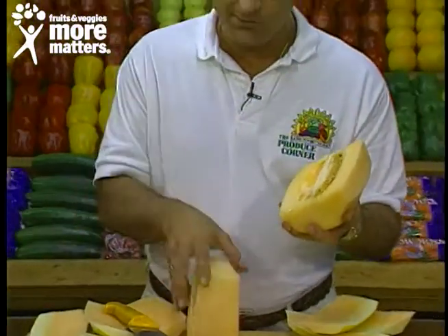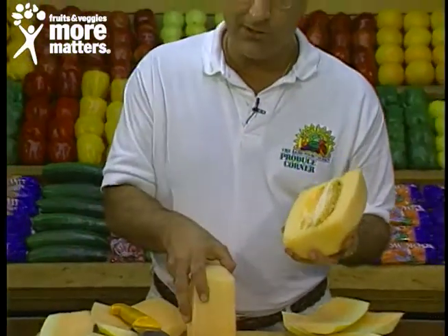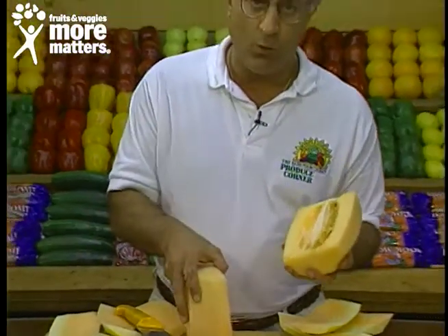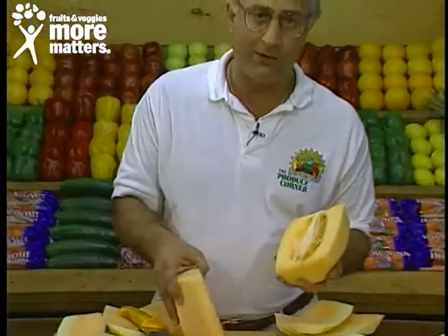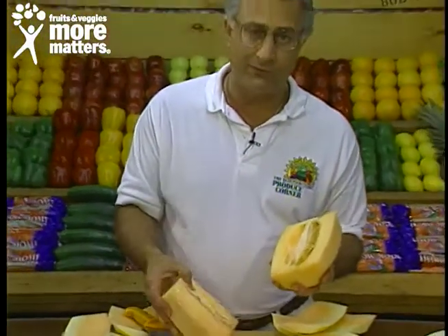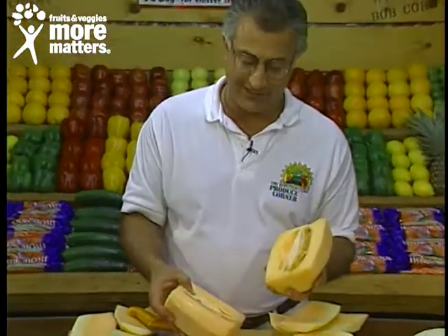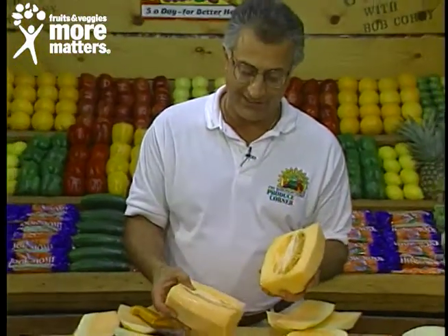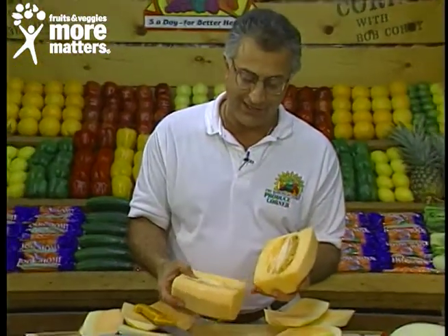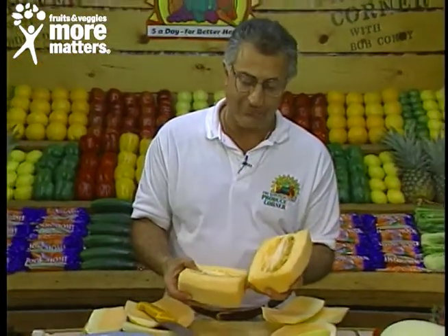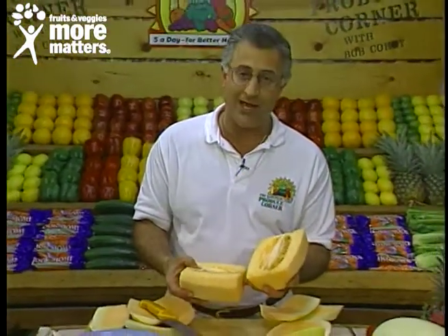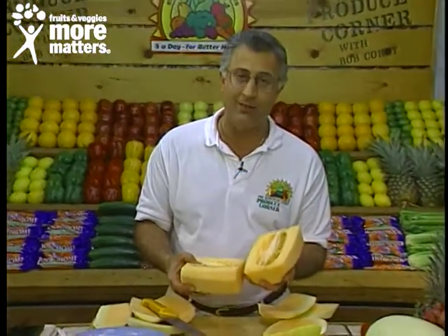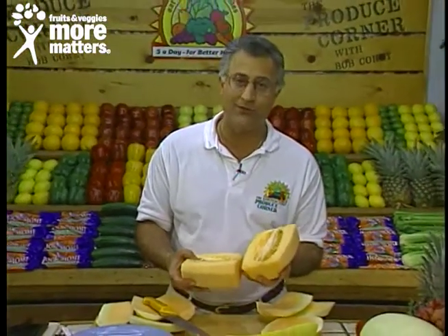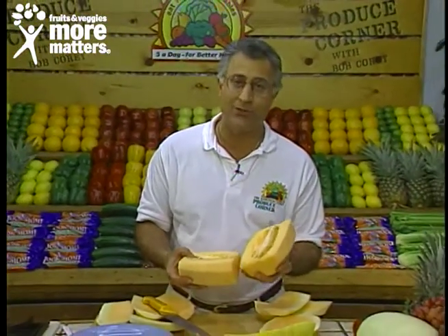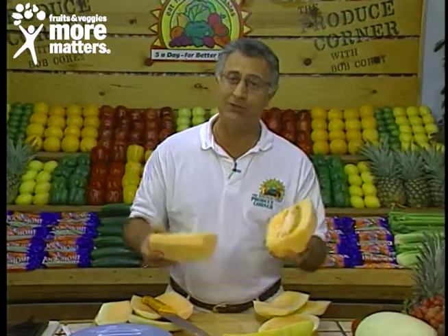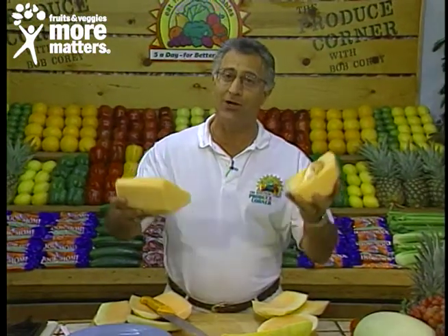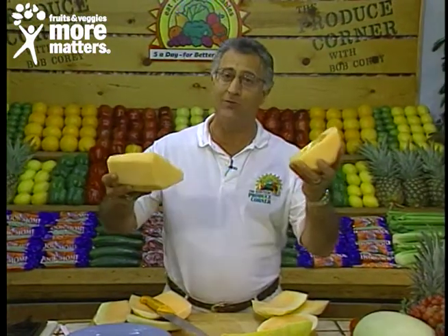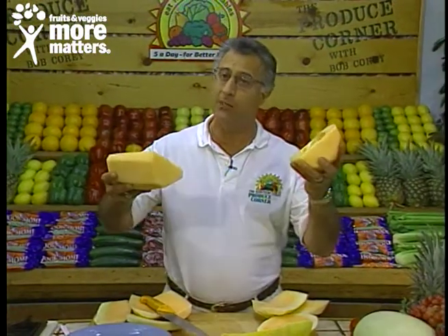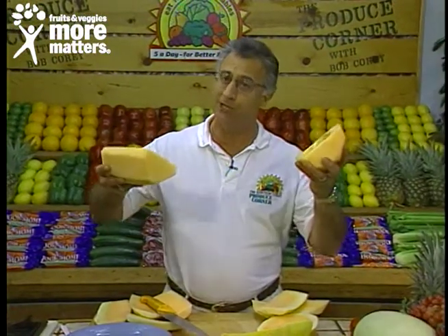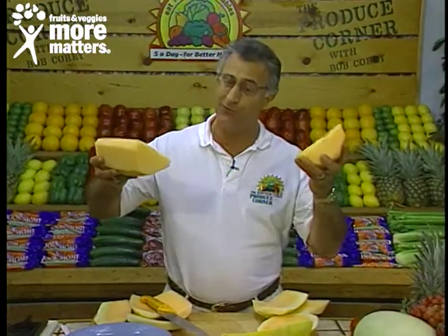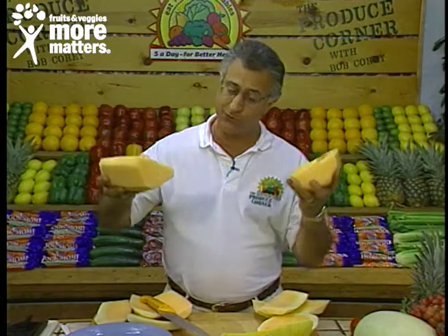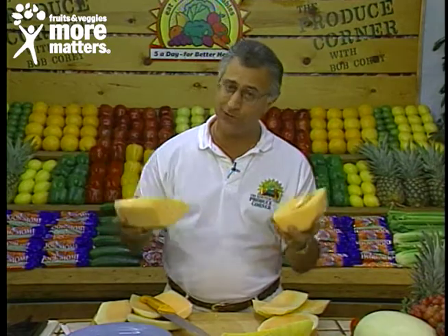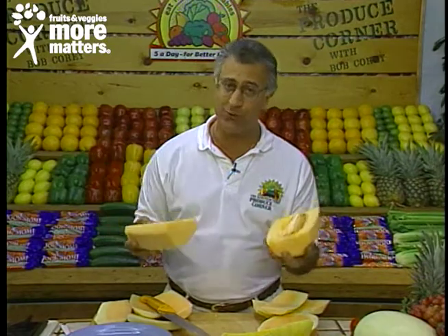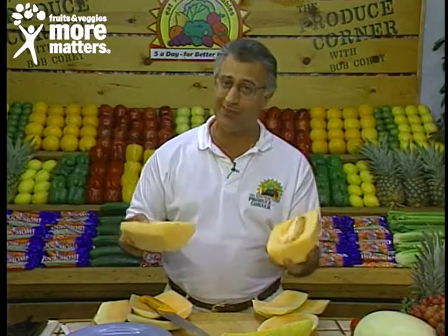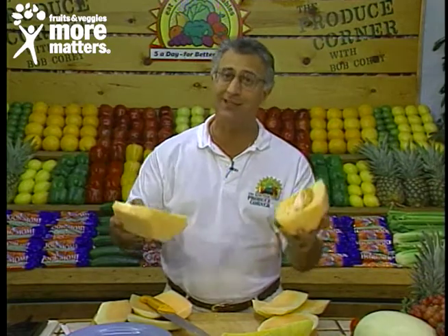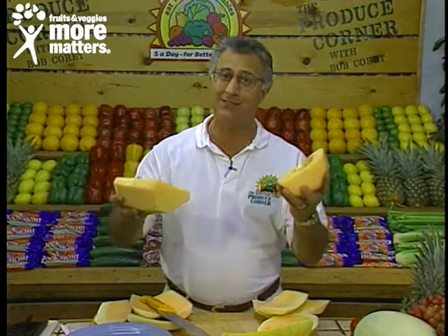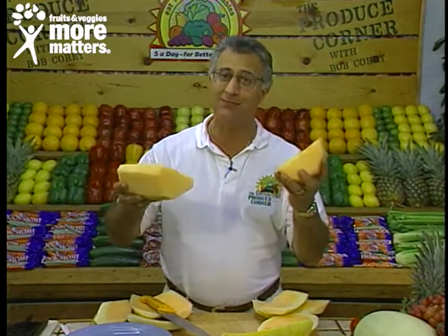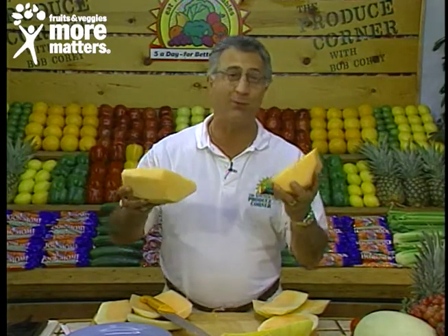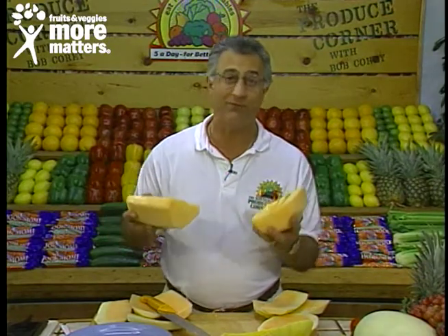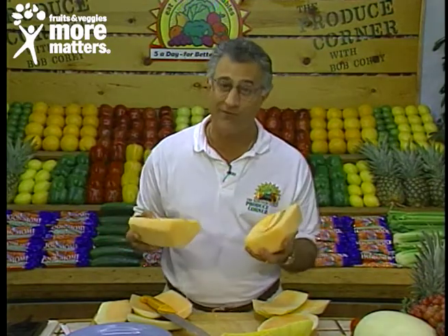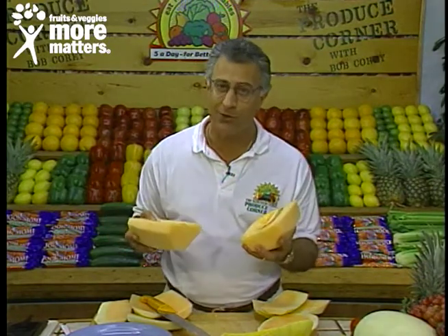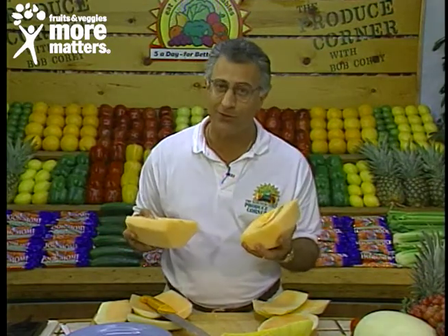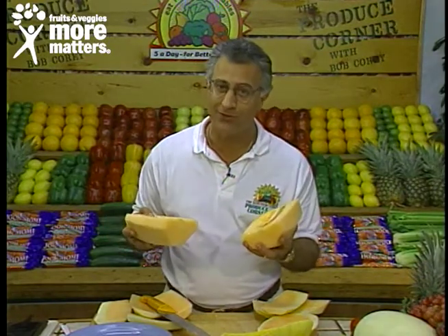Absolutely wonderful — the king of variety melons, the Crenshaw, available now for you to try and enjoy like this from your favorite local grocer.